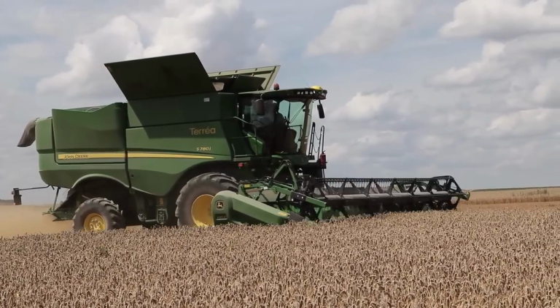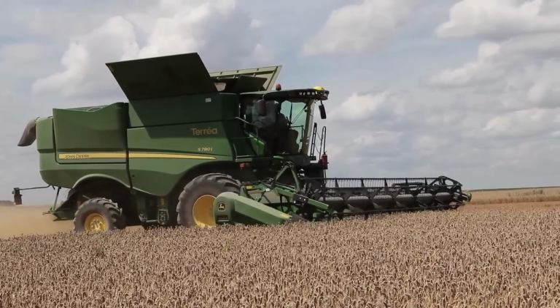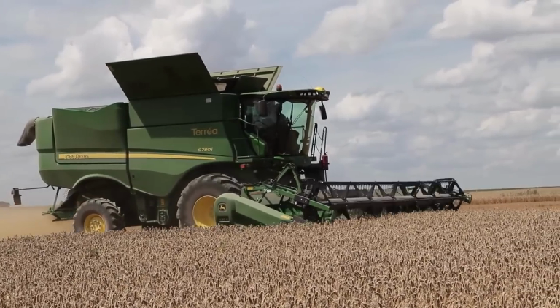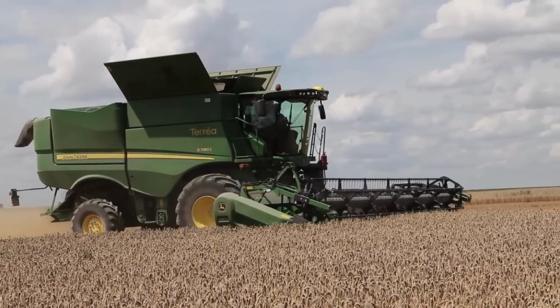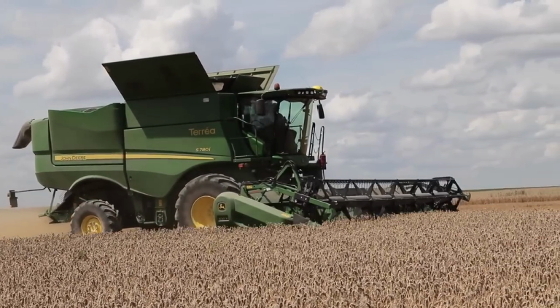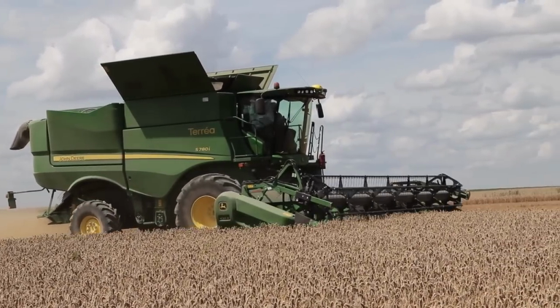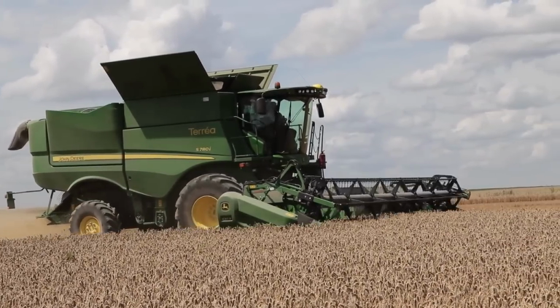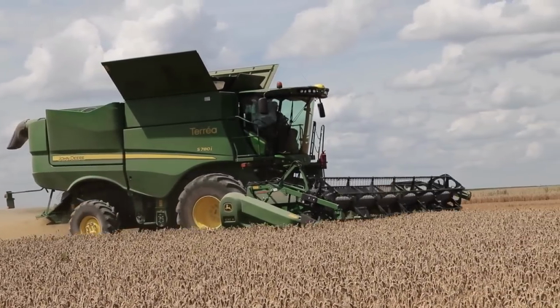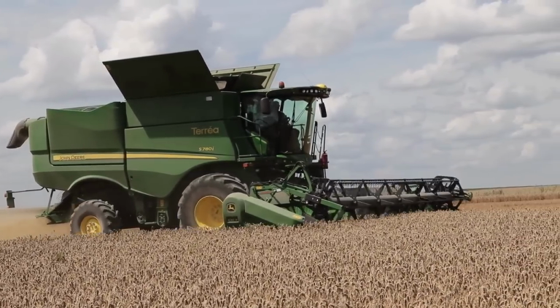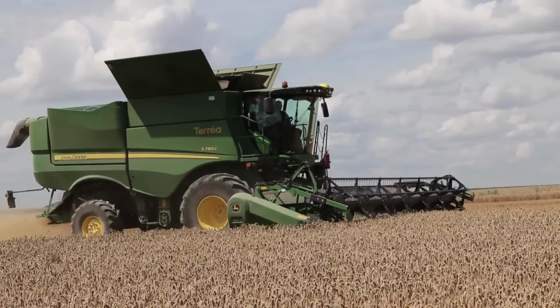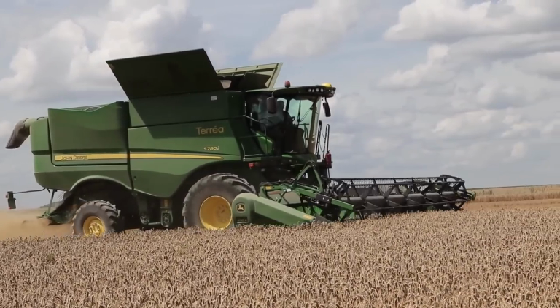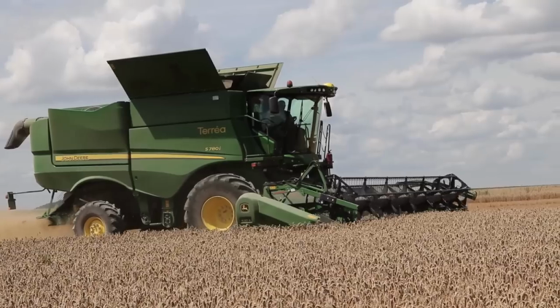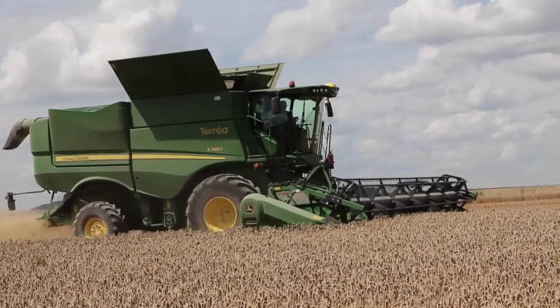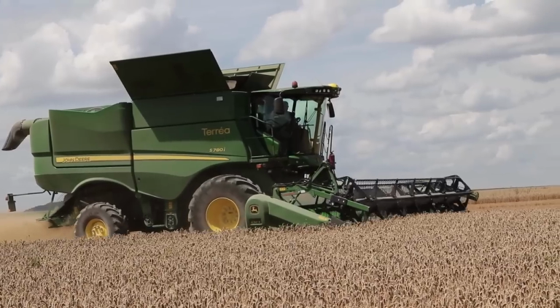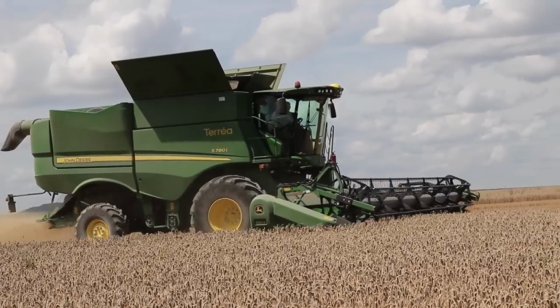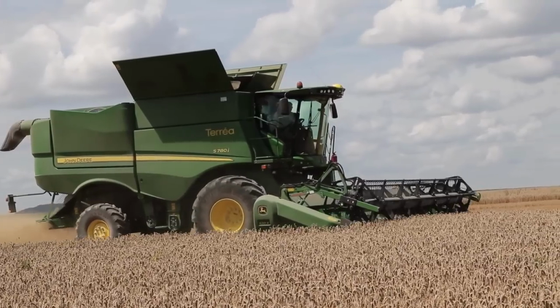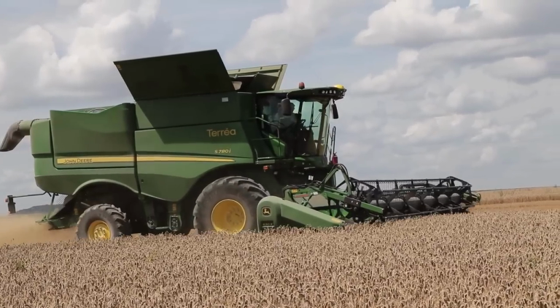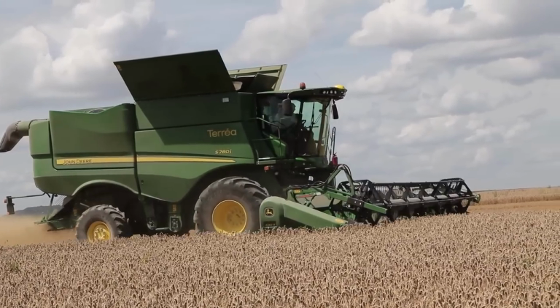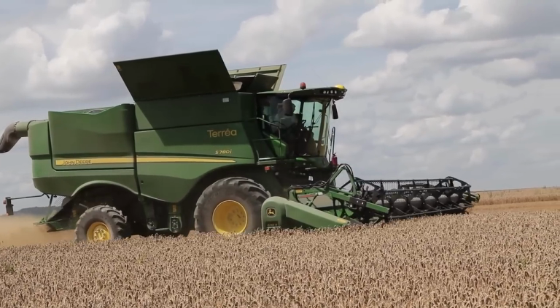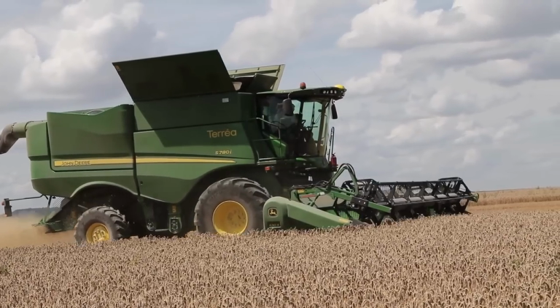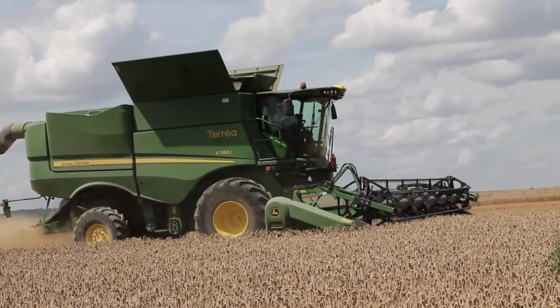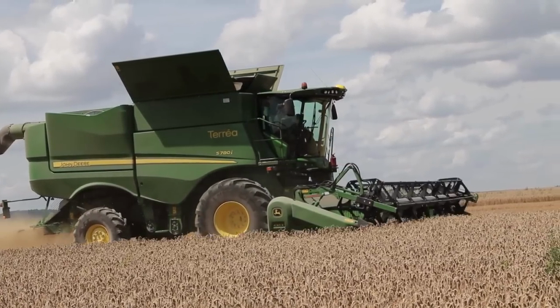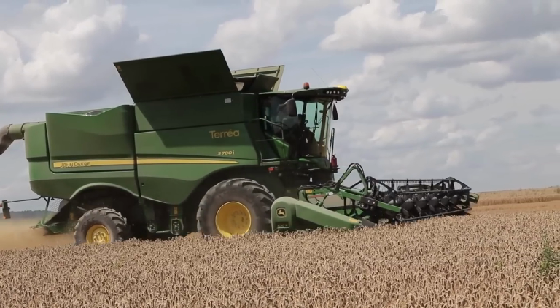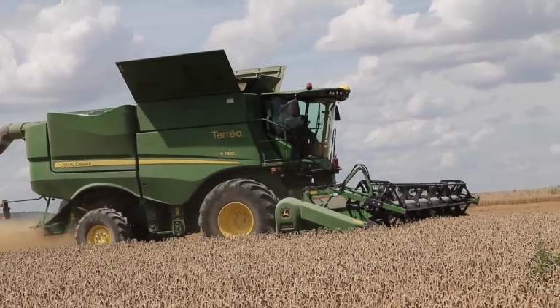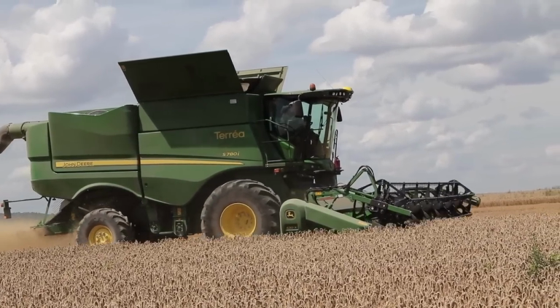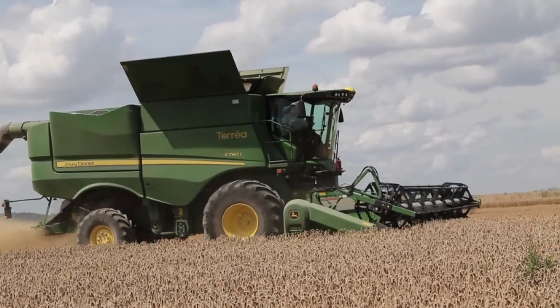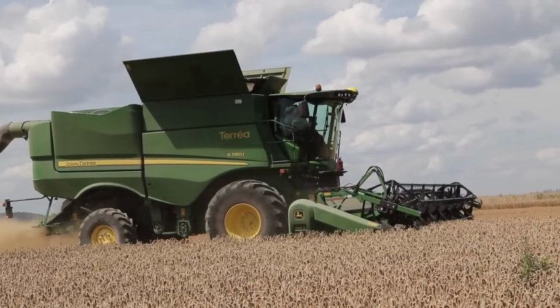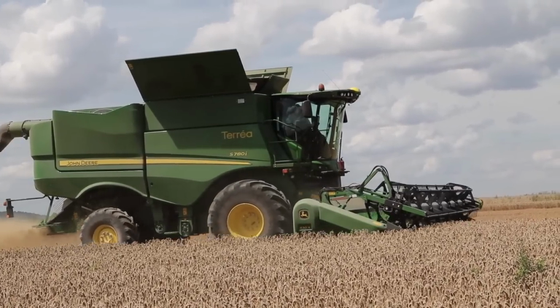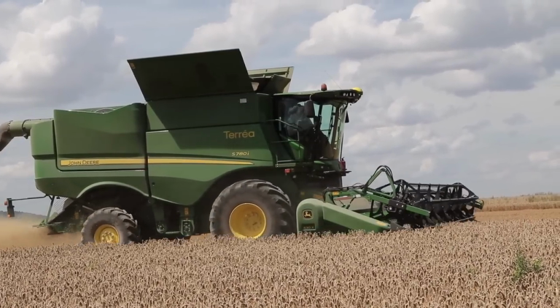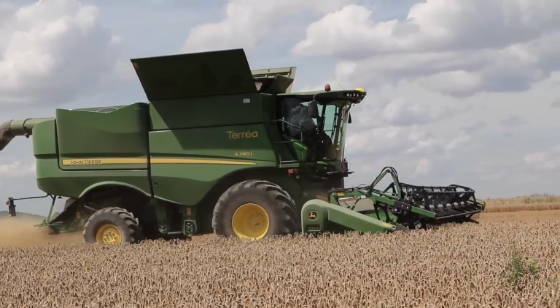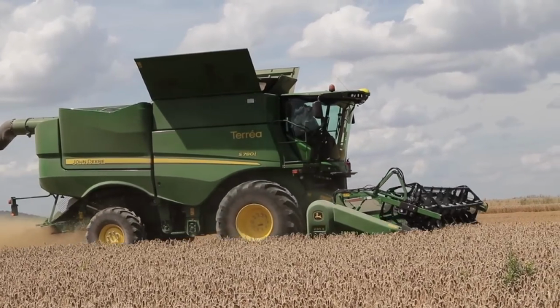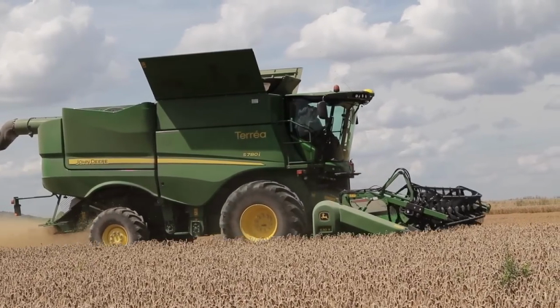Au niveau du caisson de nettoyage Dynaflow Plus, John Deere agrandit la surface de nettoyage à 6 mètres carrés.